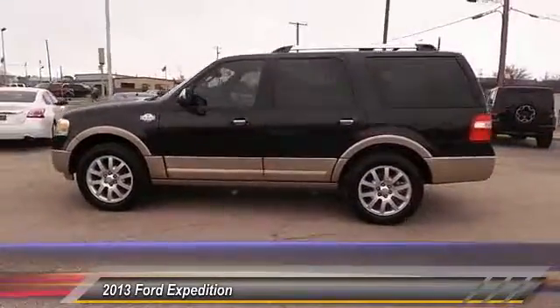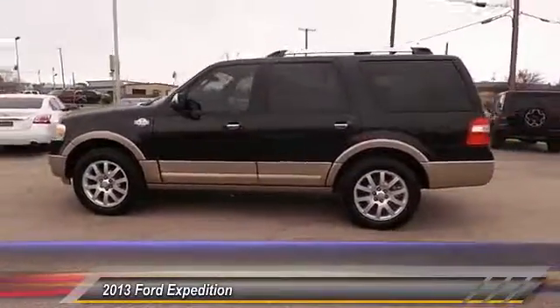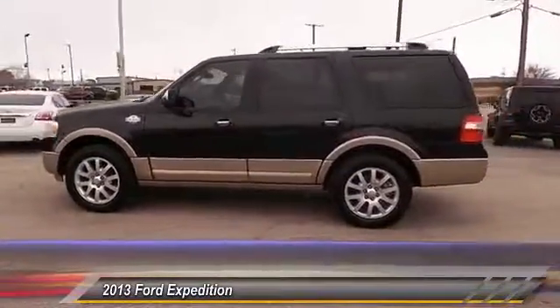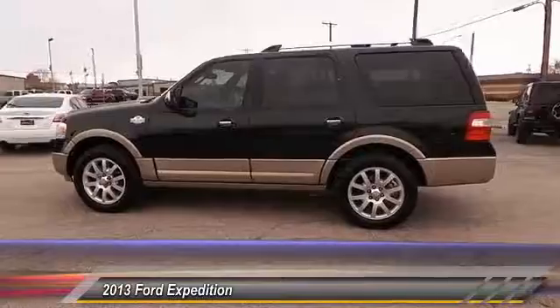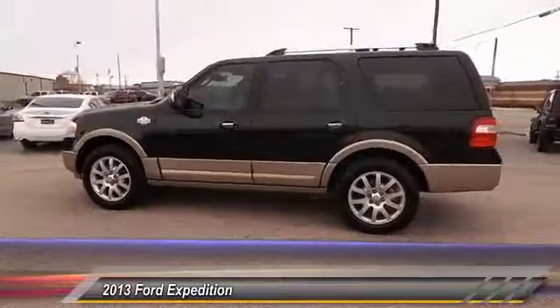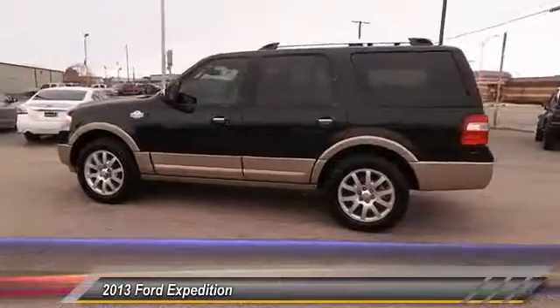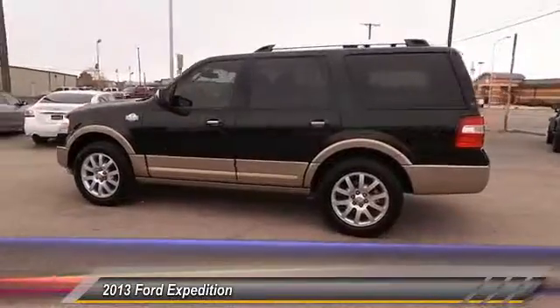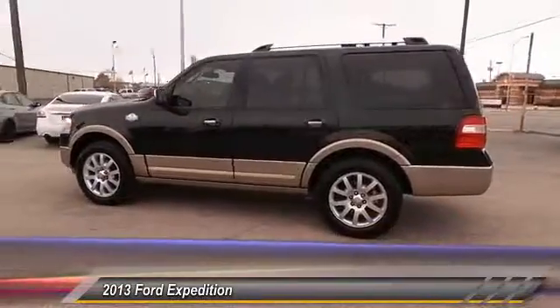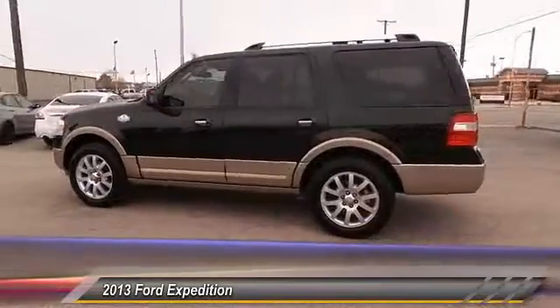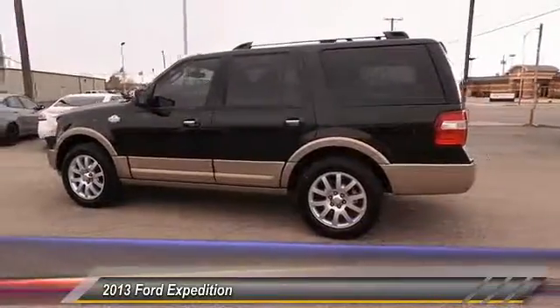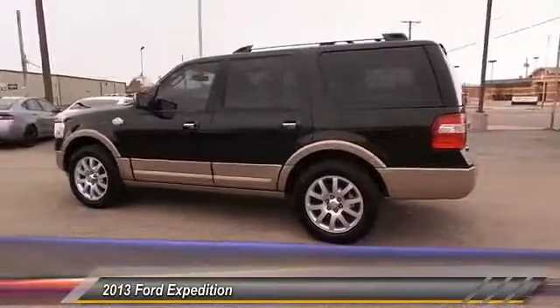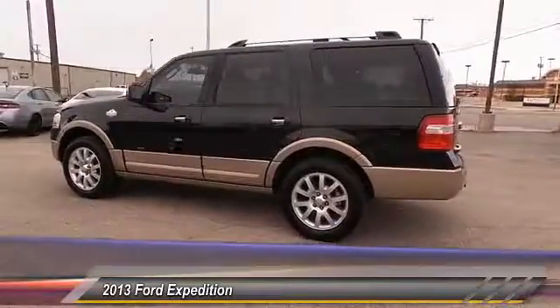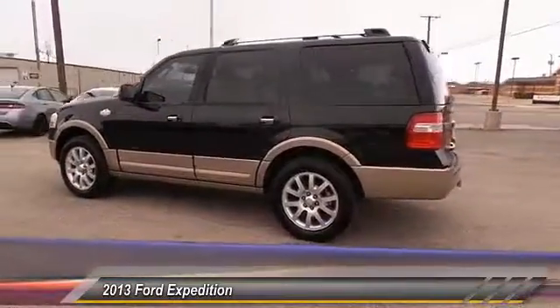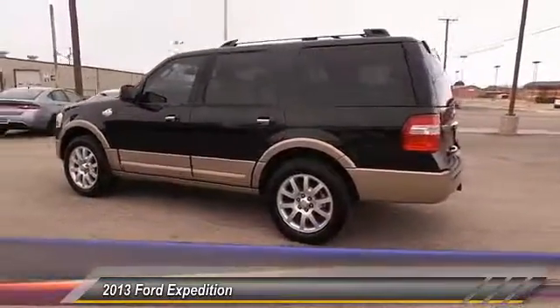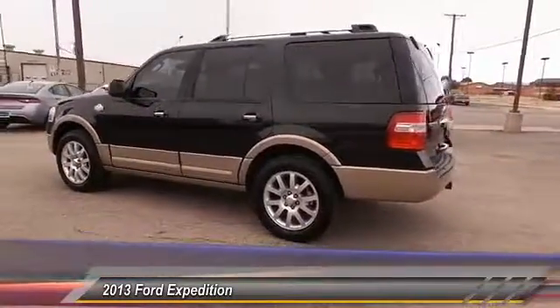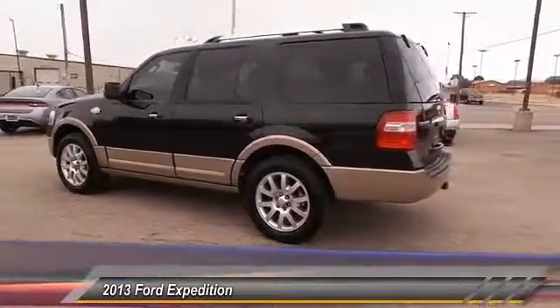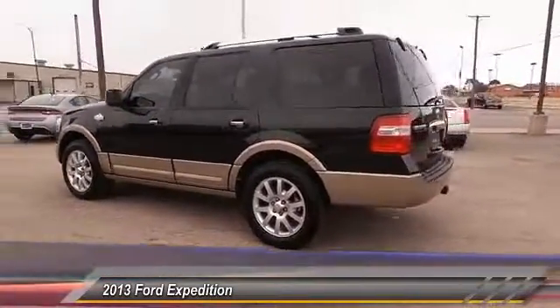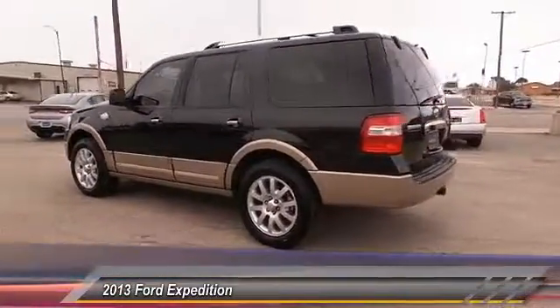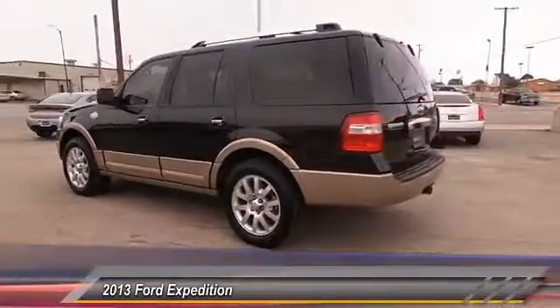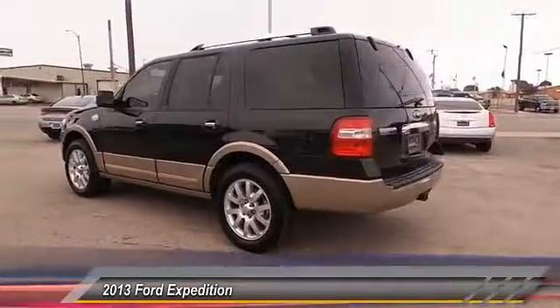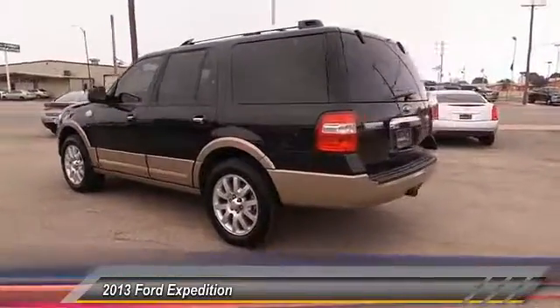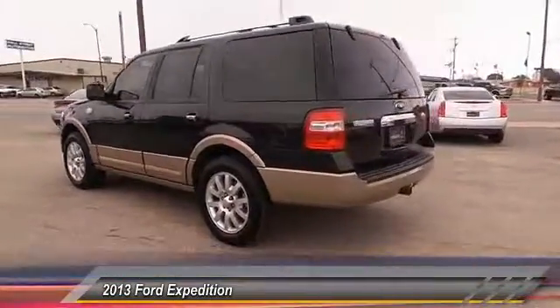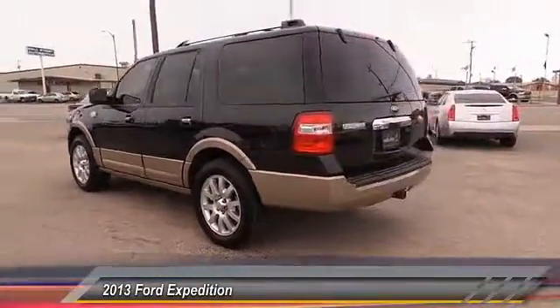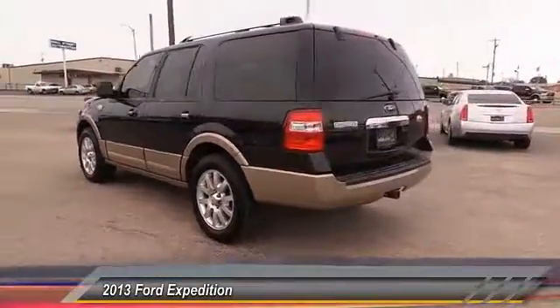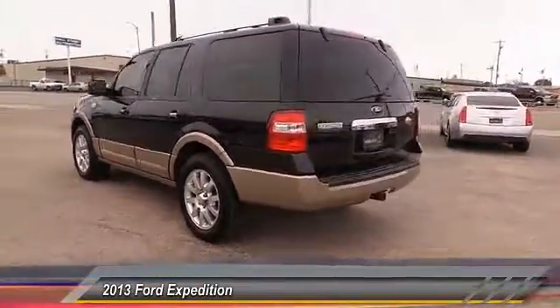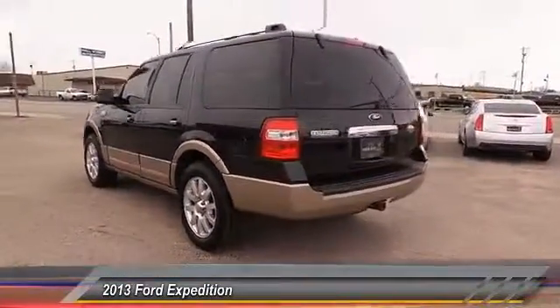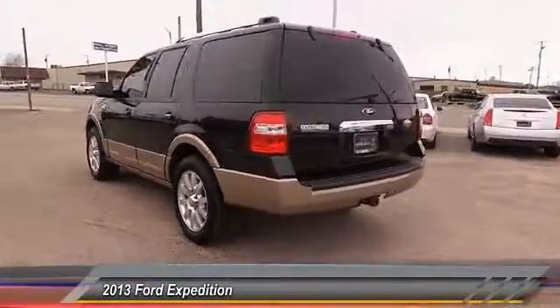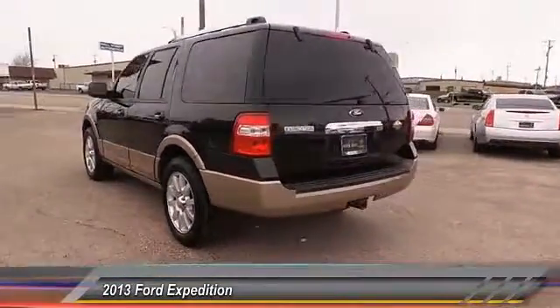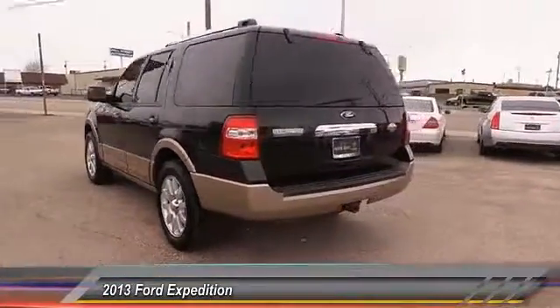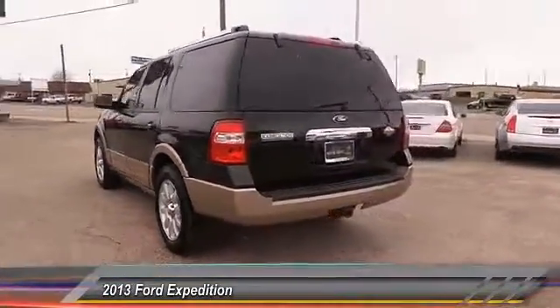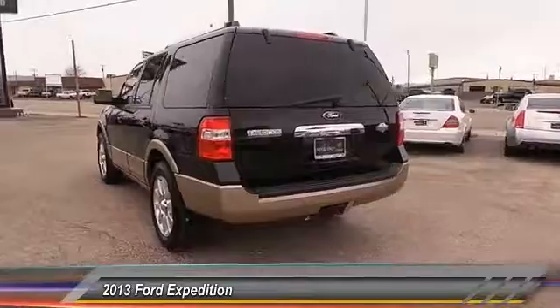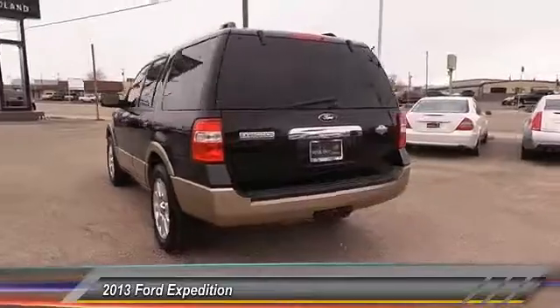And it's priced below $35,000. This vehicle has less than 80,000 miles.